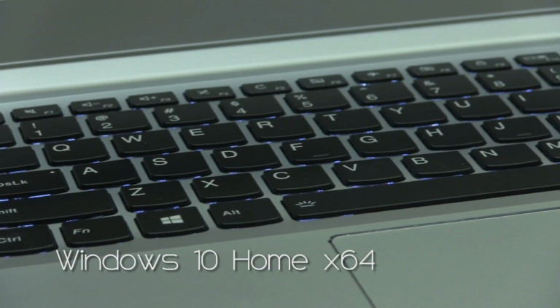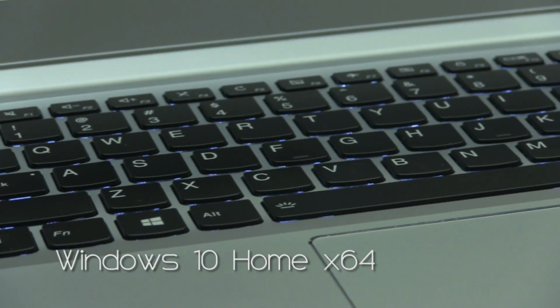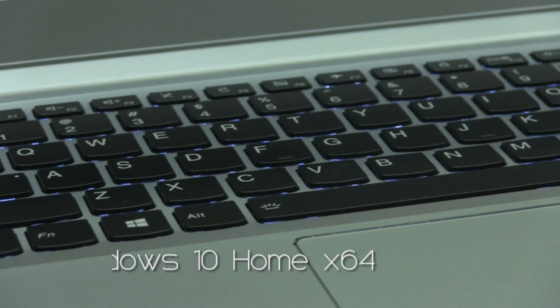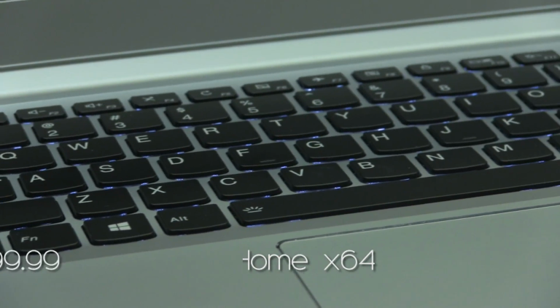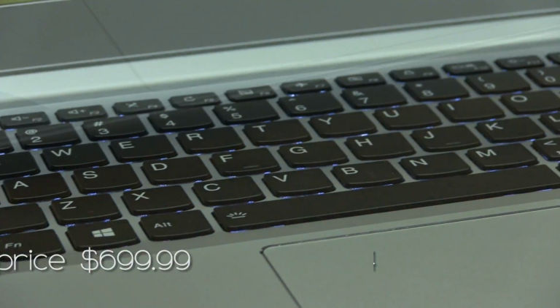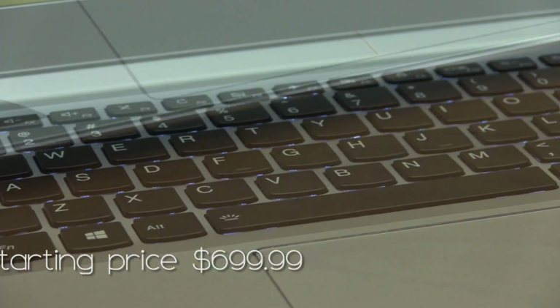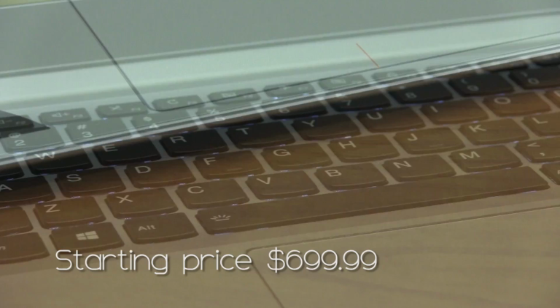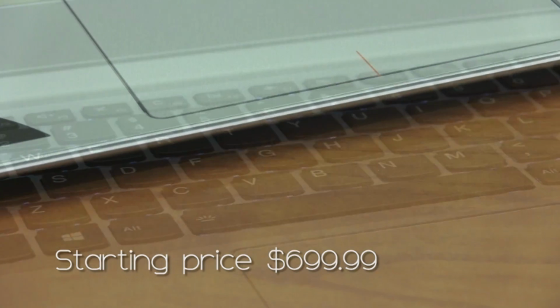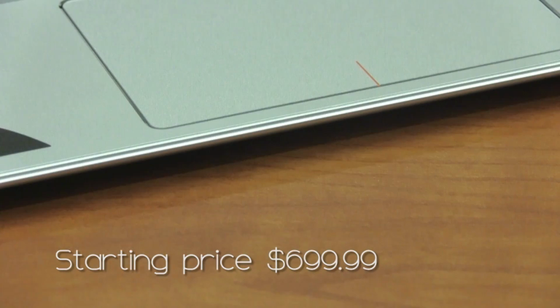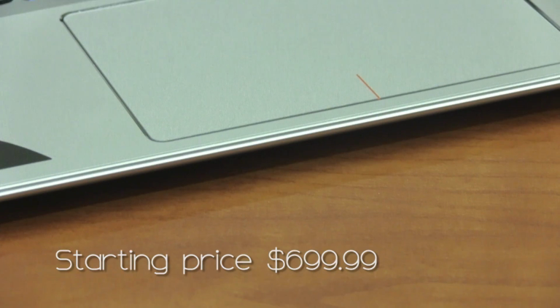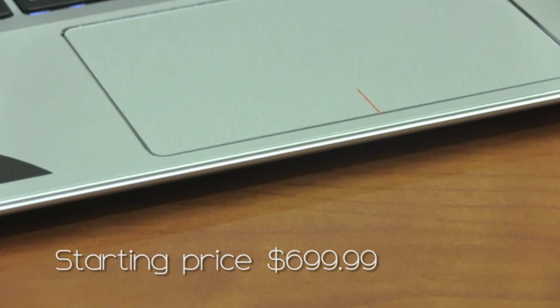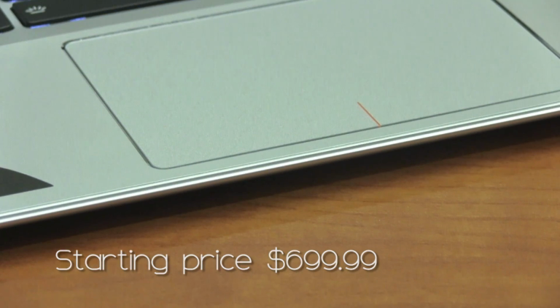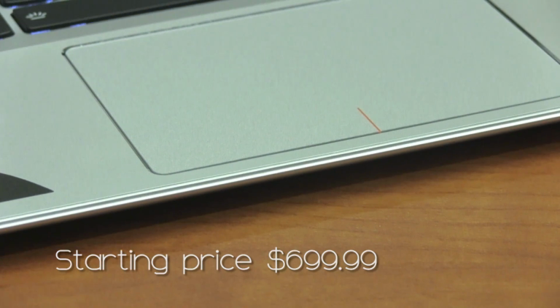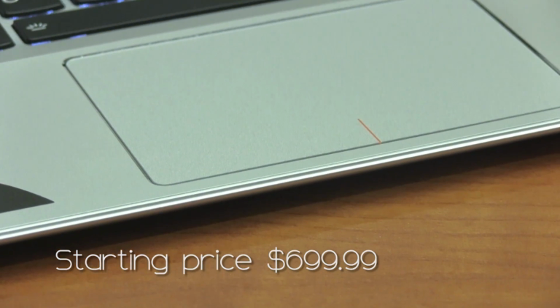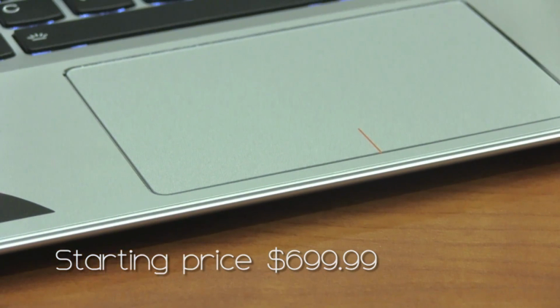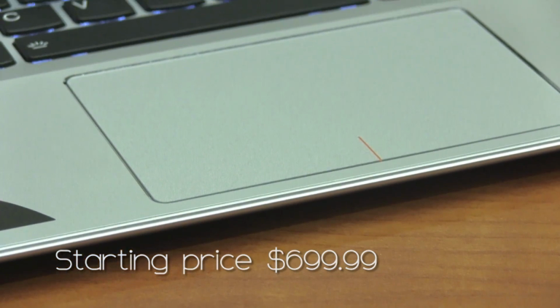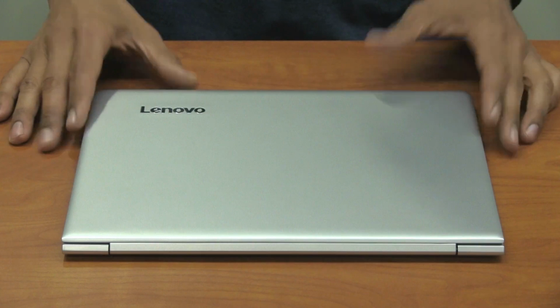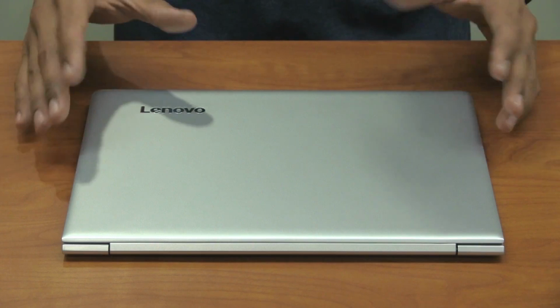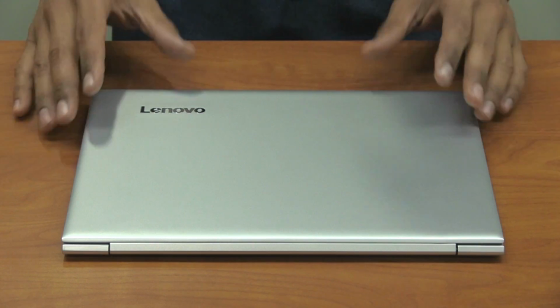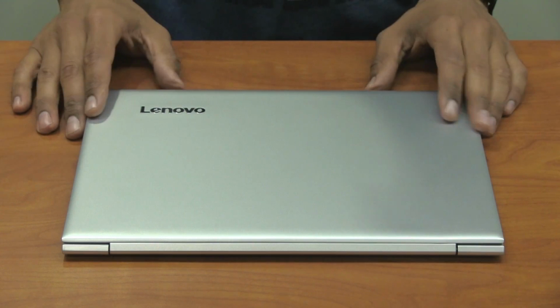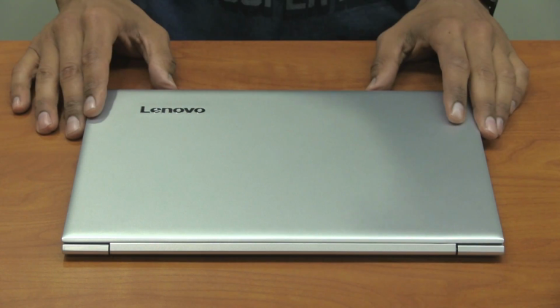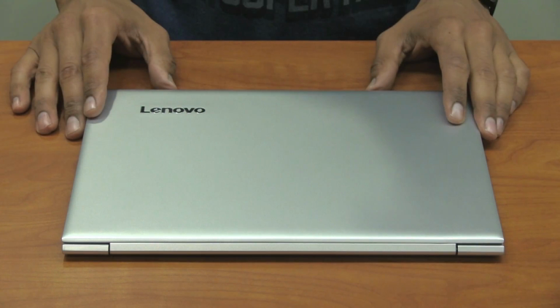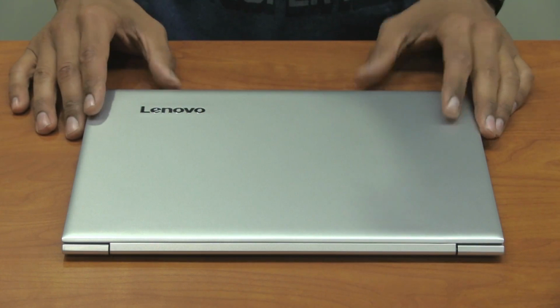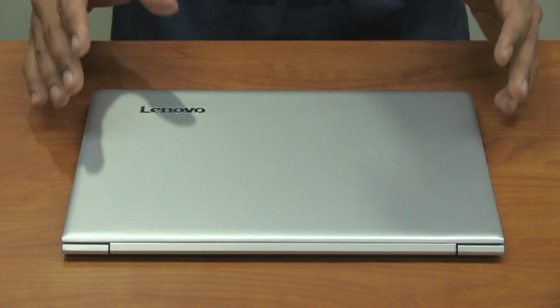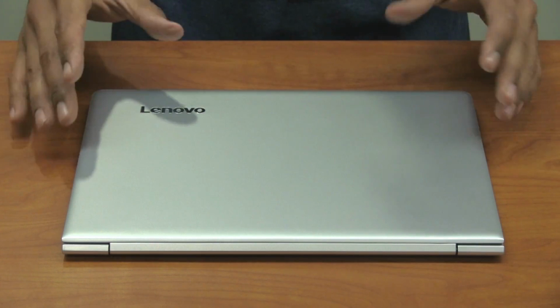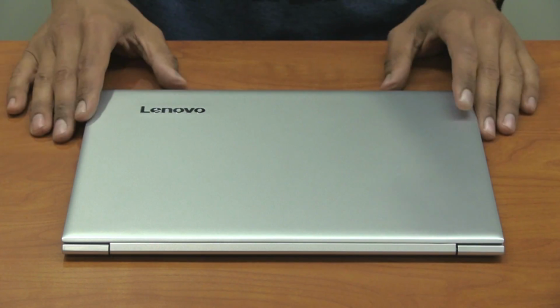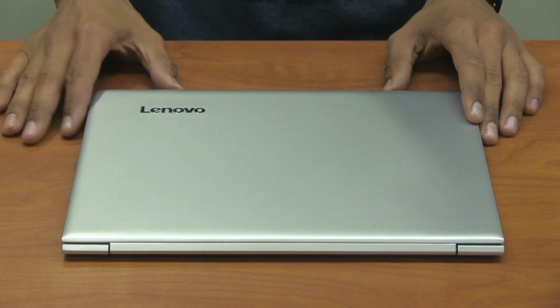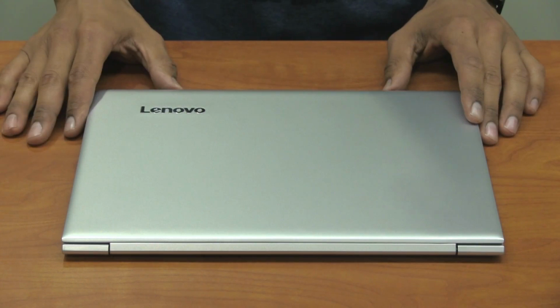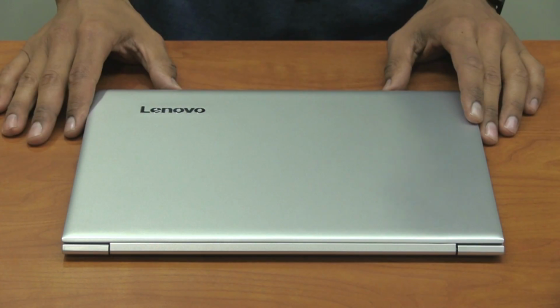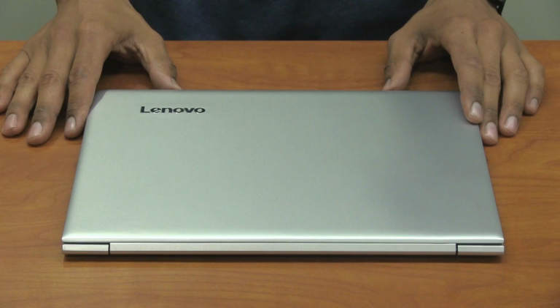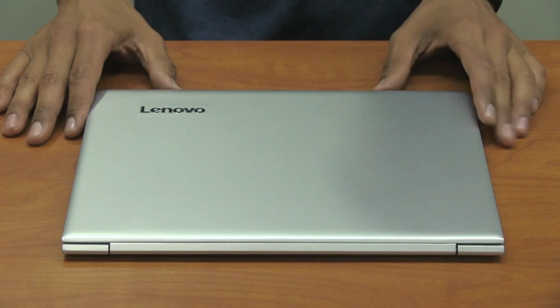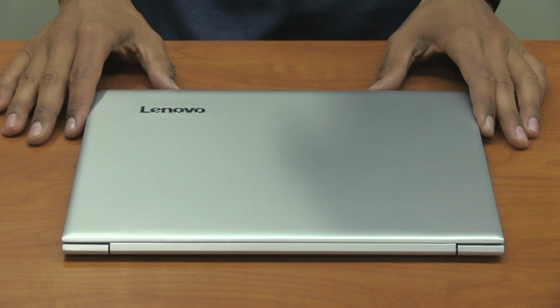The starting retail price for this laptop is around $699. So let's take a closer look at Lenovo's IdeaPad 710s.